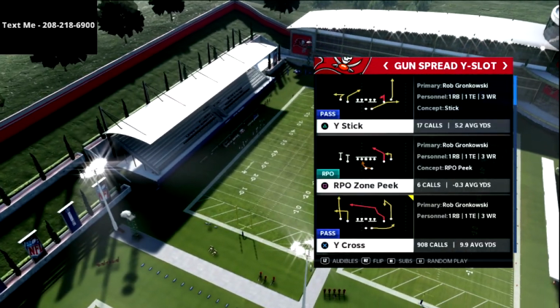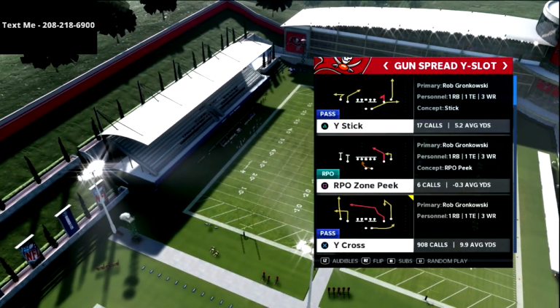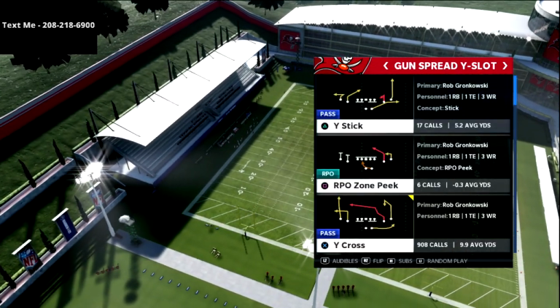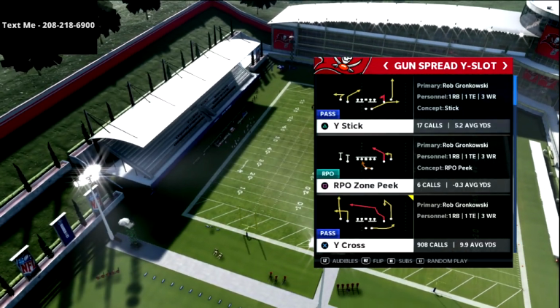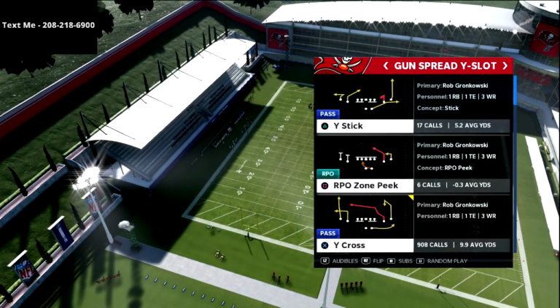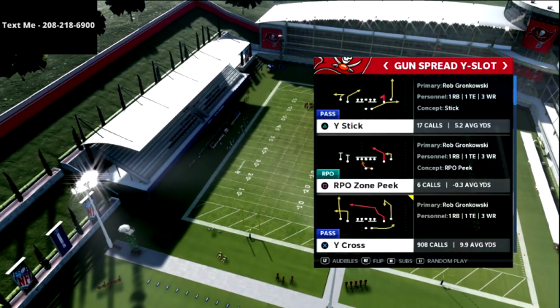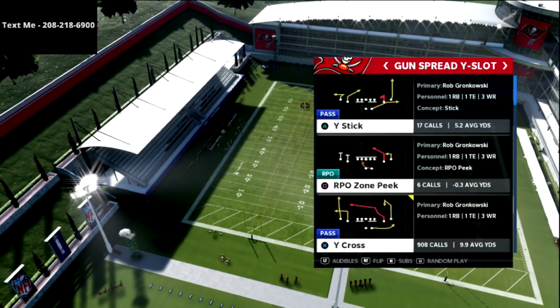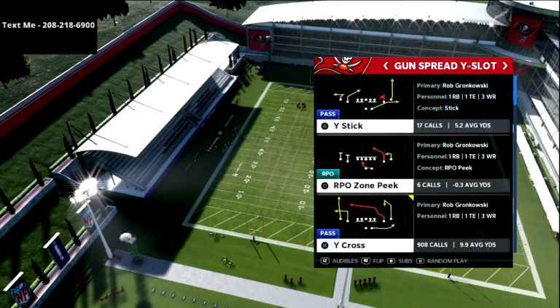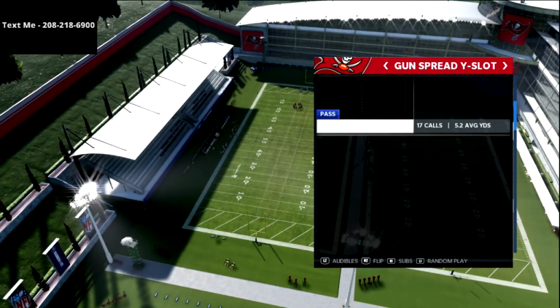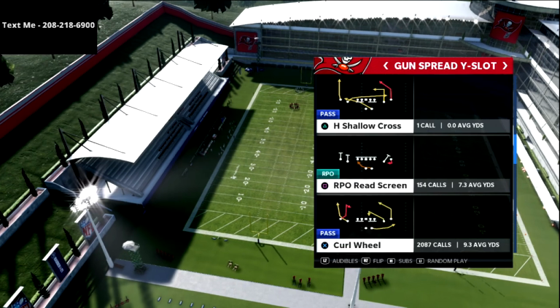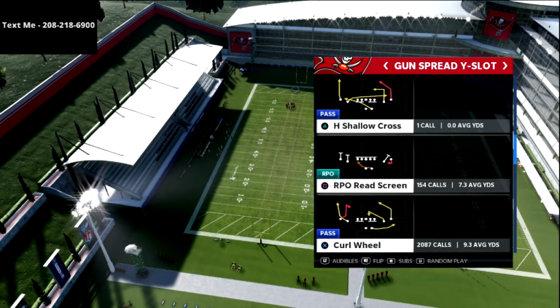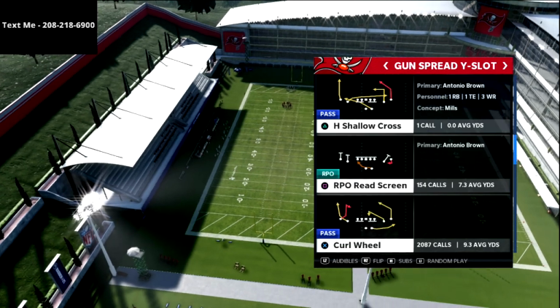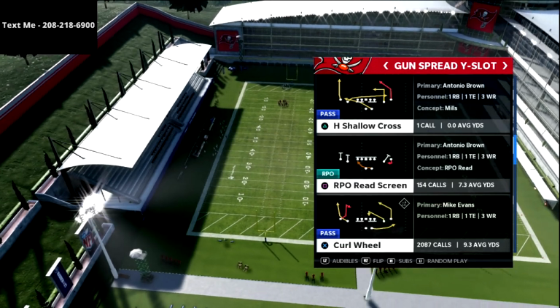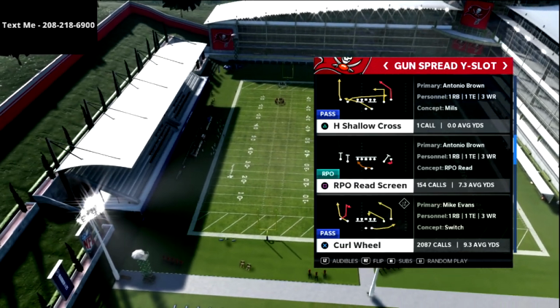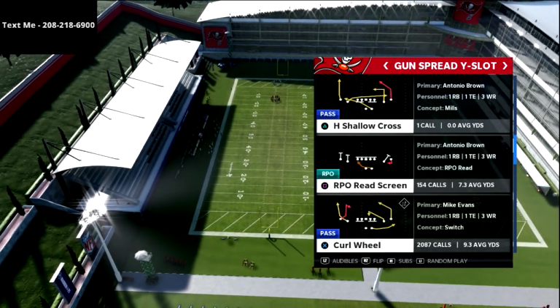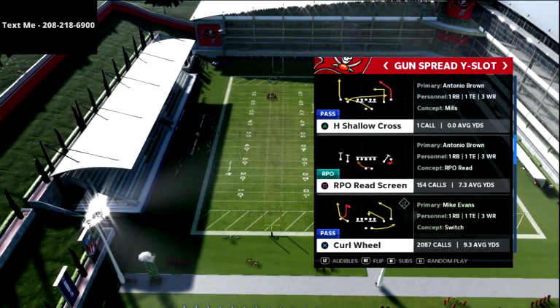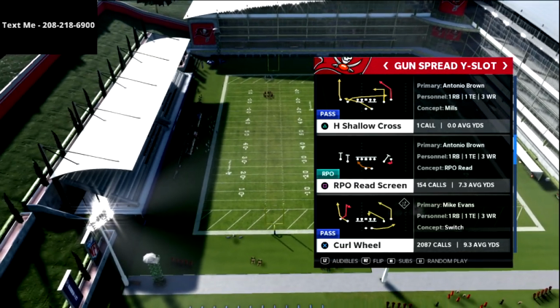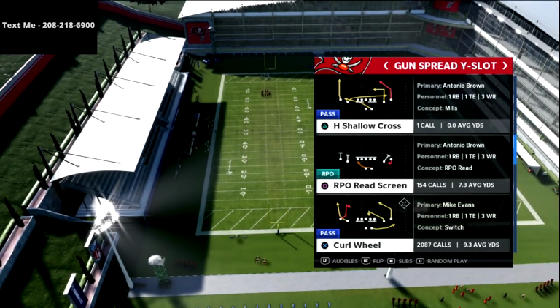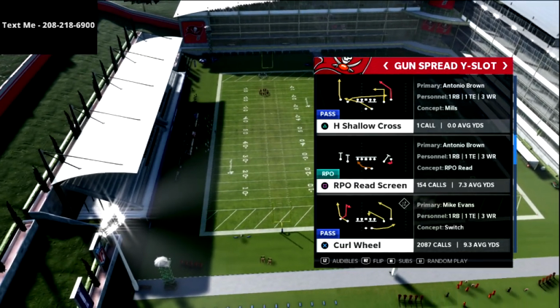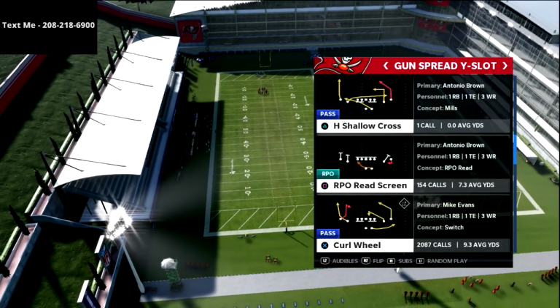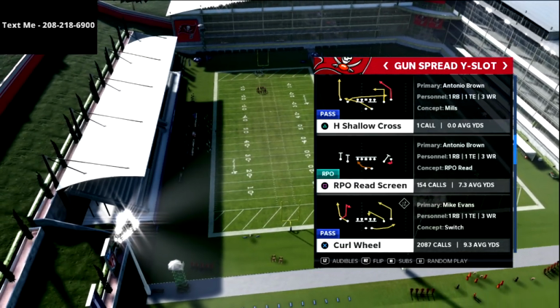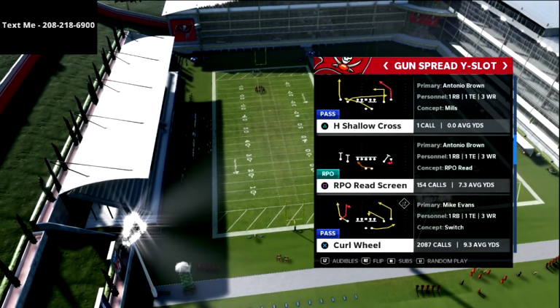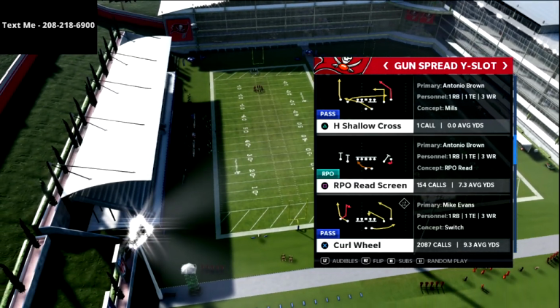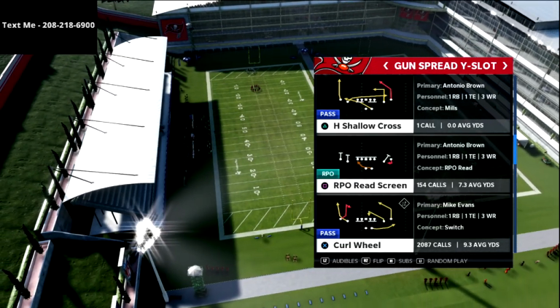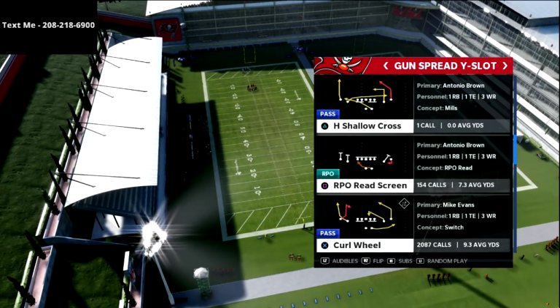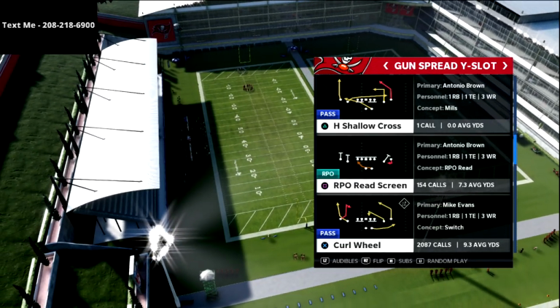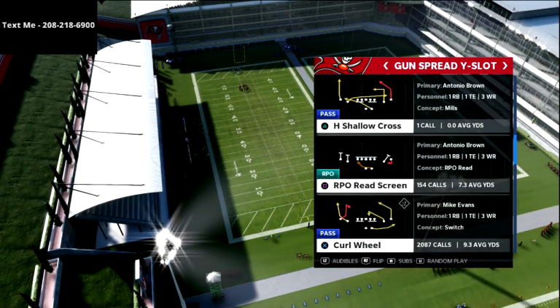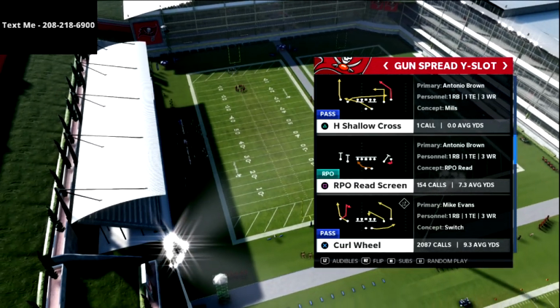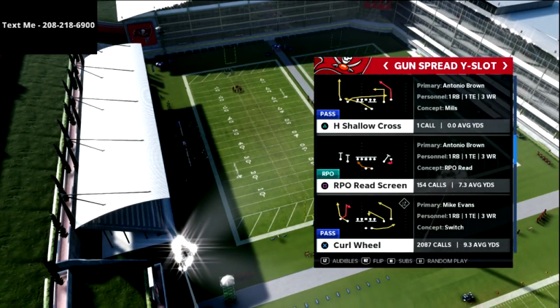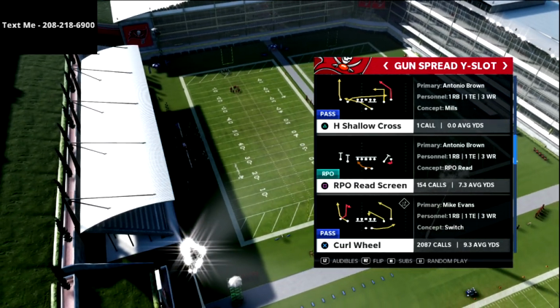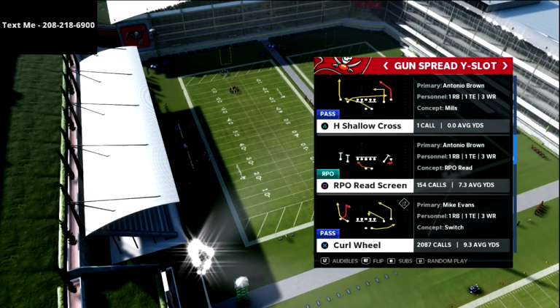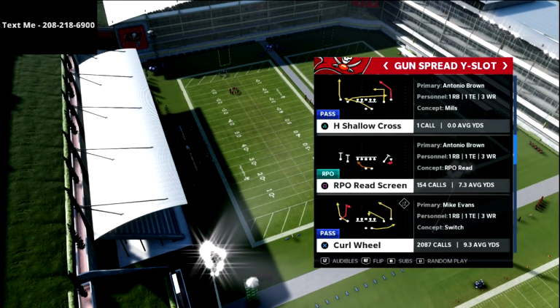The play that we're going to be coming out in is curl wheel, which I believe to be the best play in the entire game.